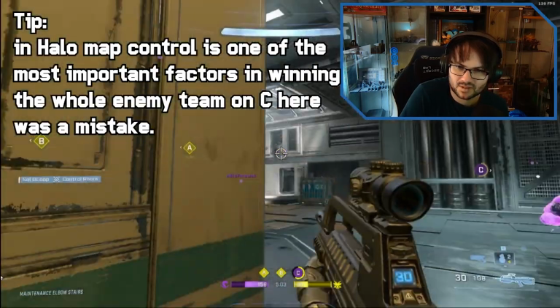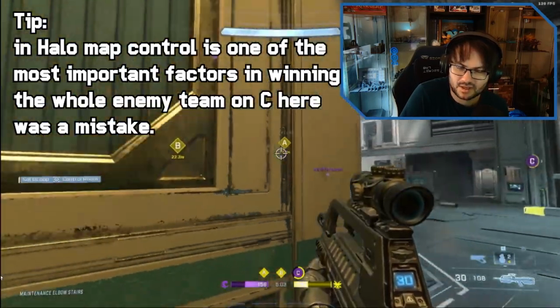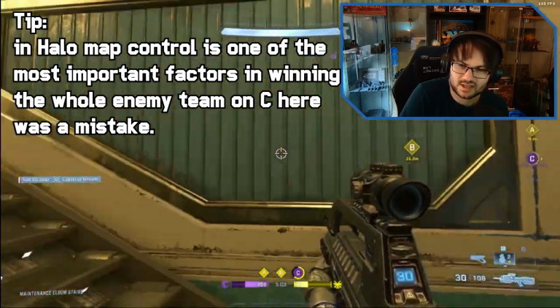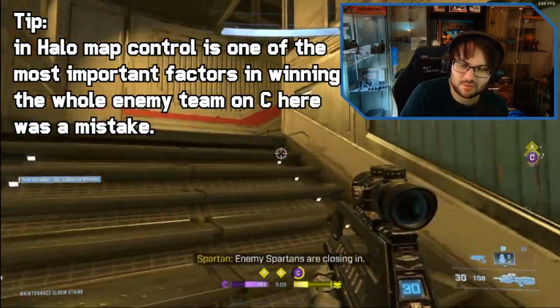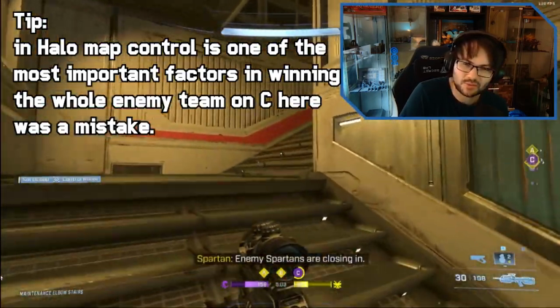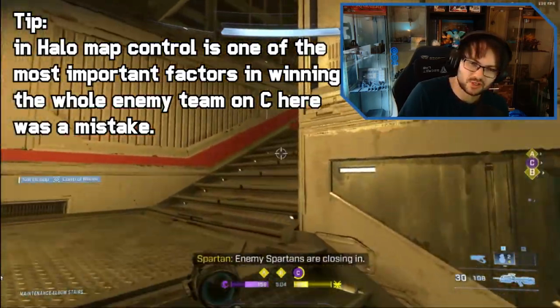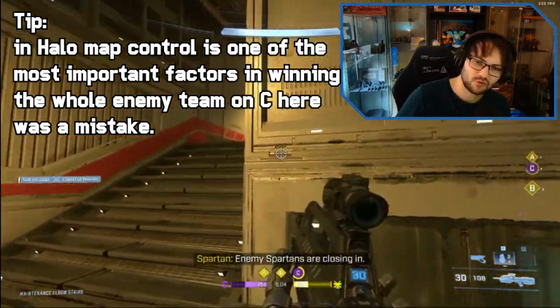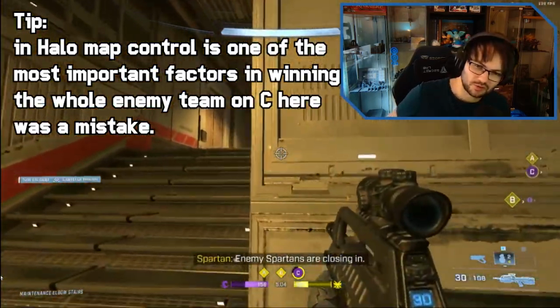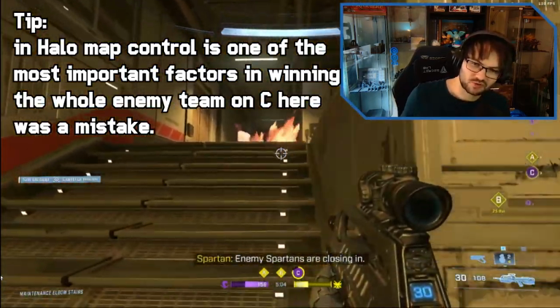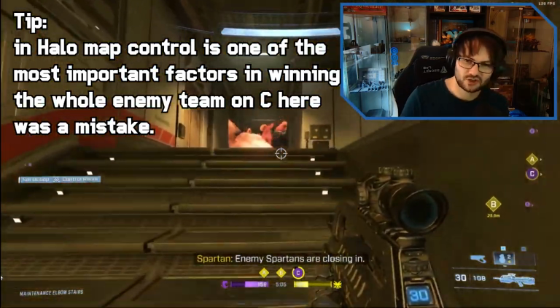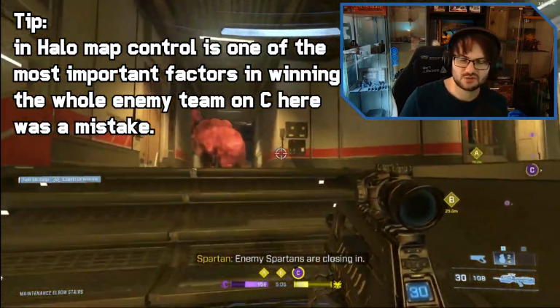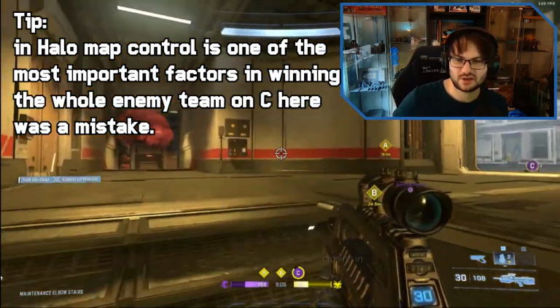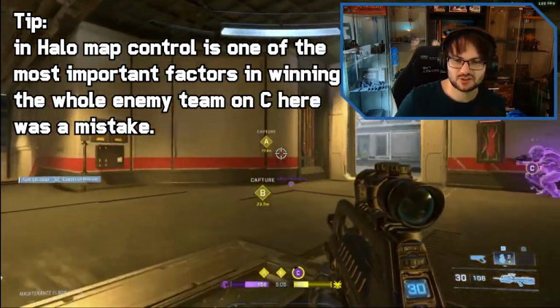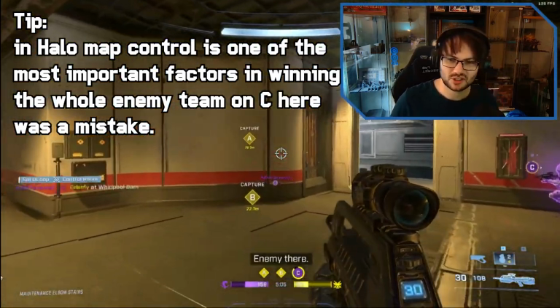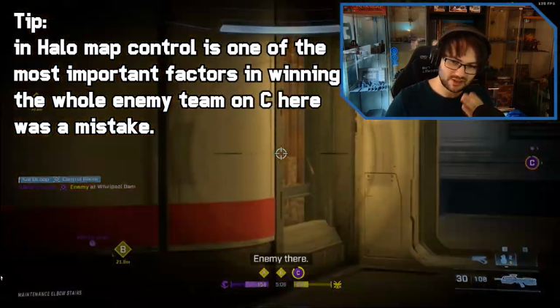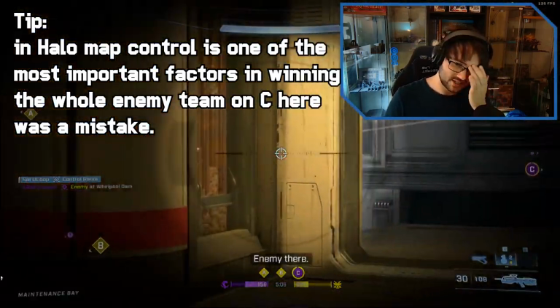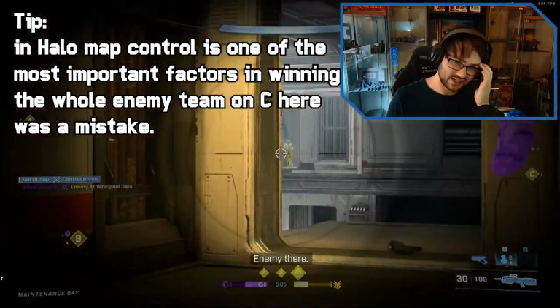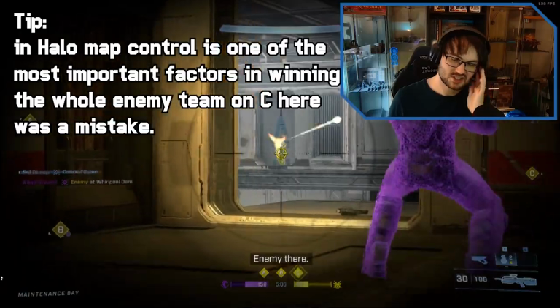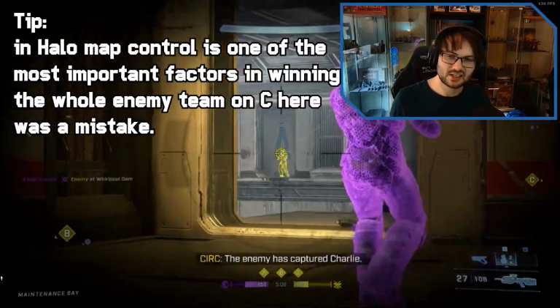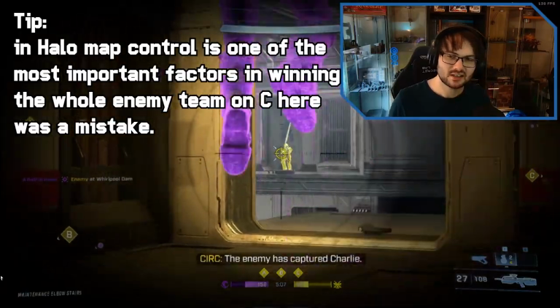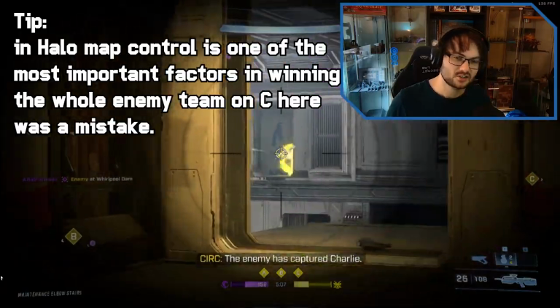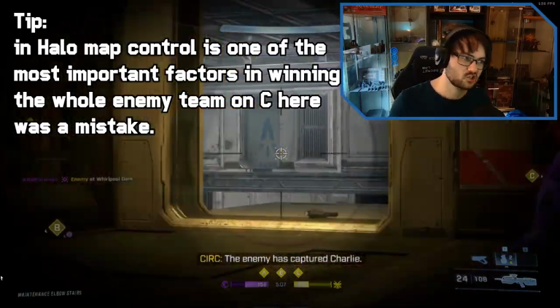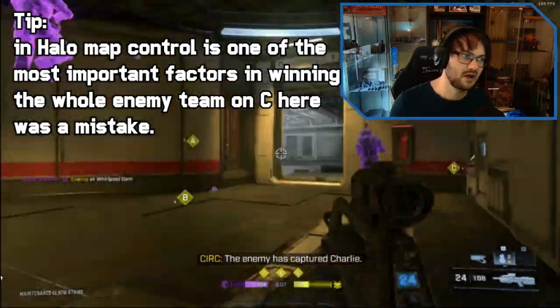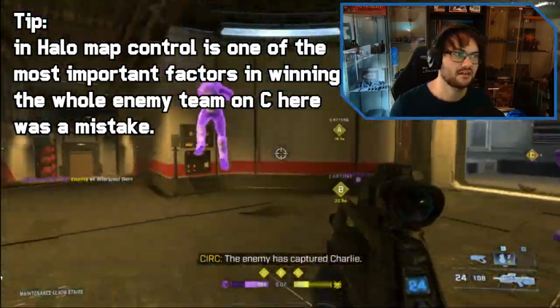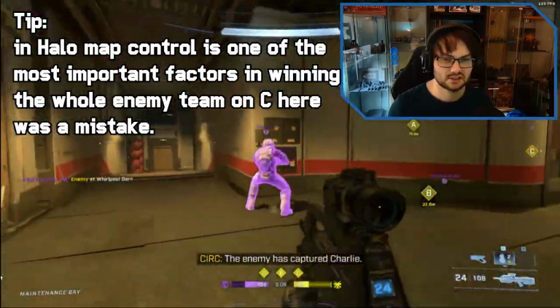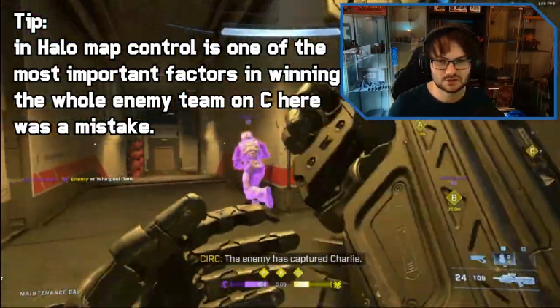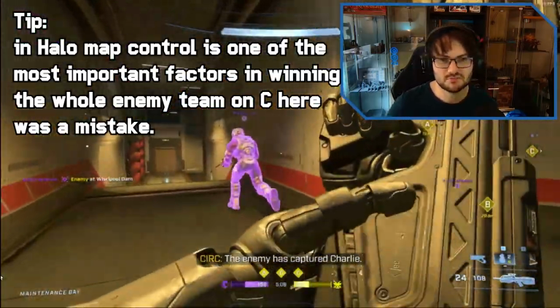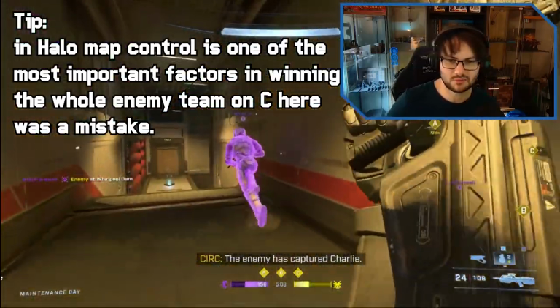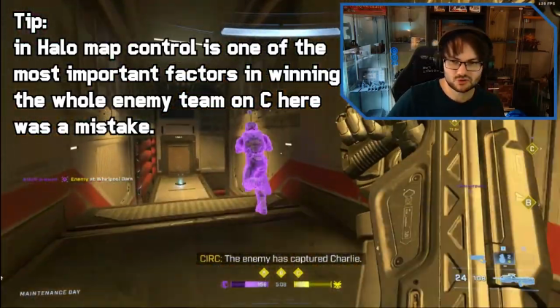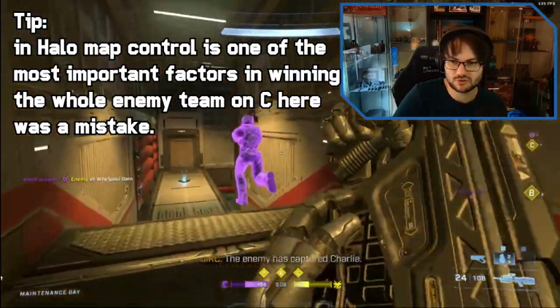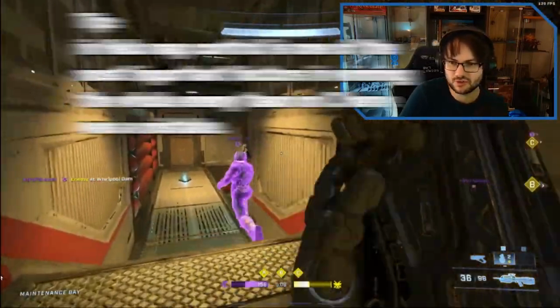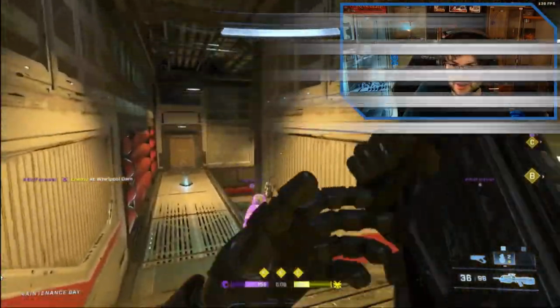Now we're putting pressure on - we're almost reversing what's happening to the team. They're taking C but it doesn't matter because they're losing map control for it.